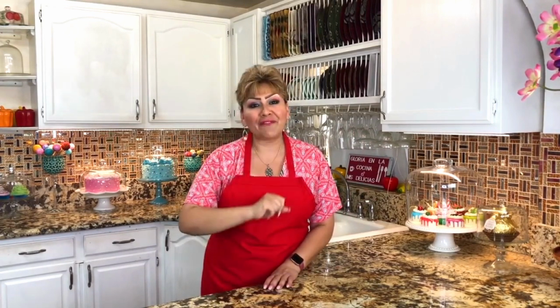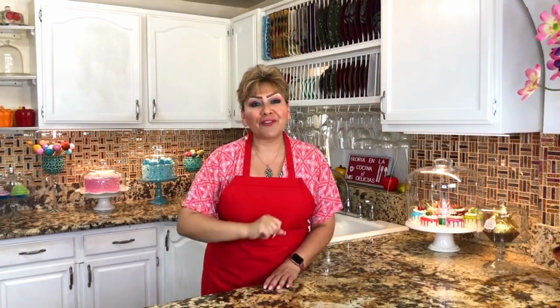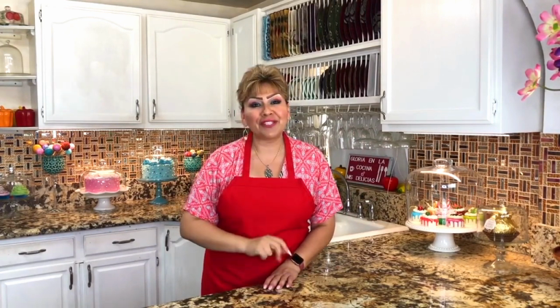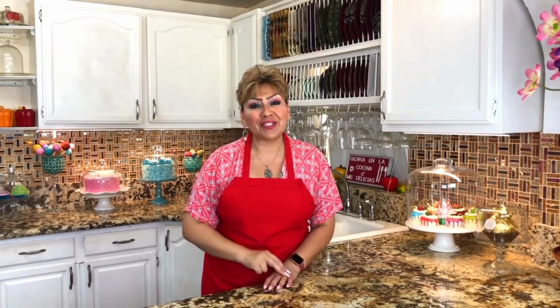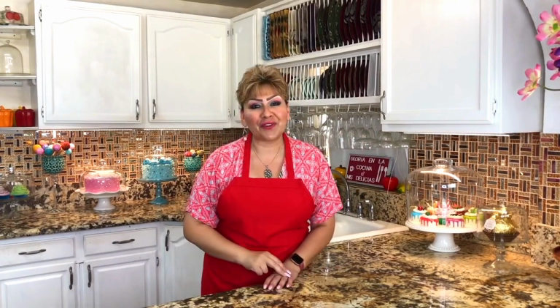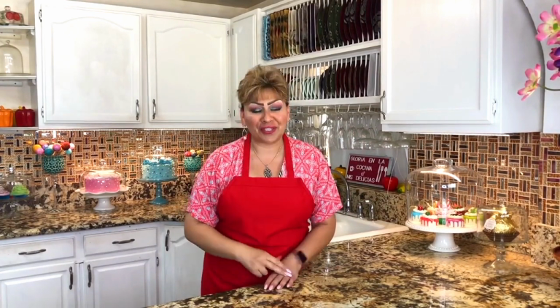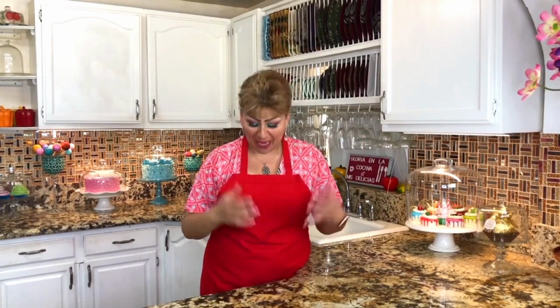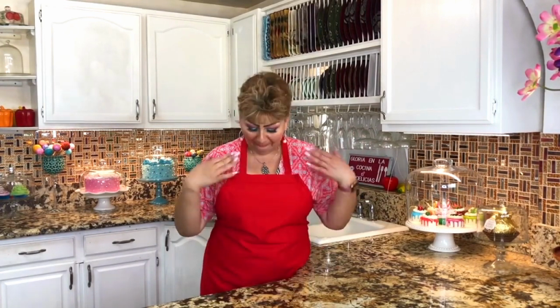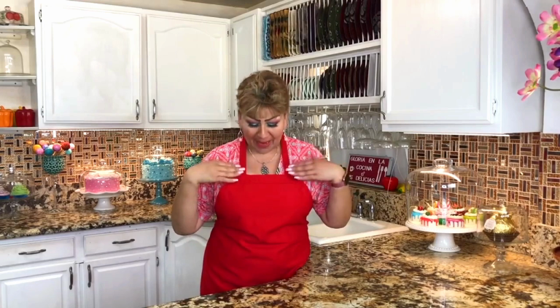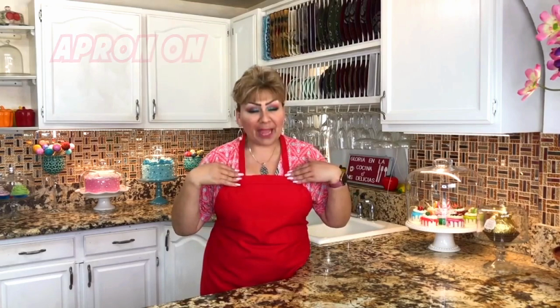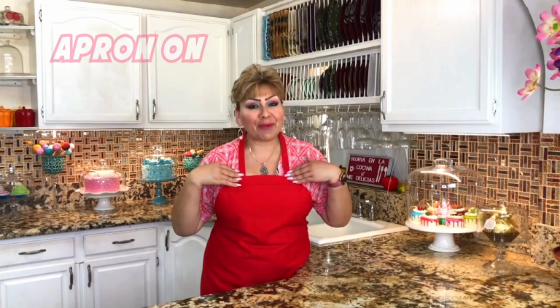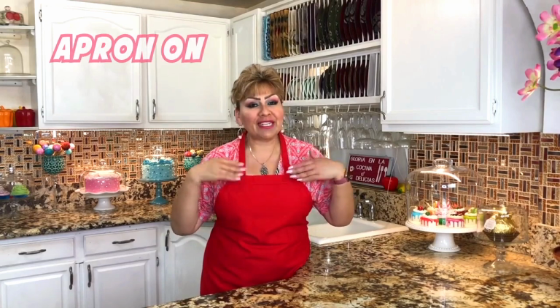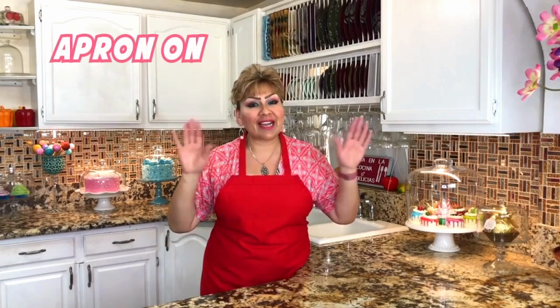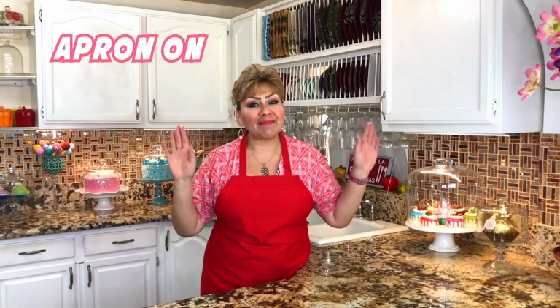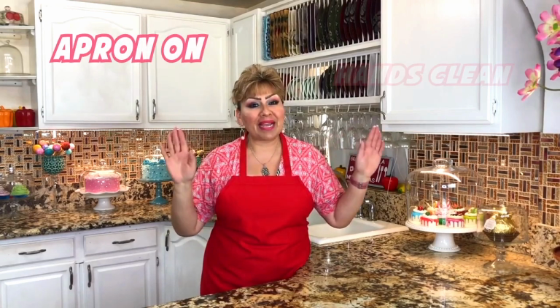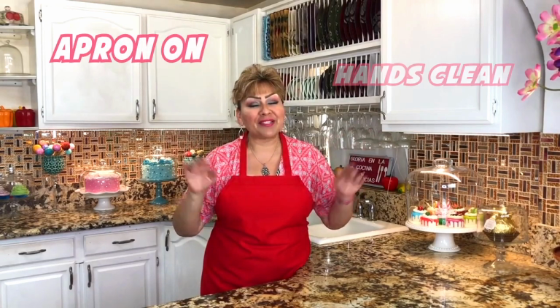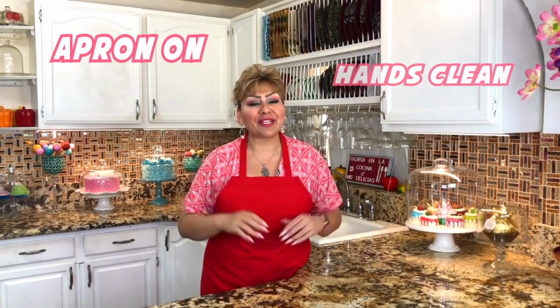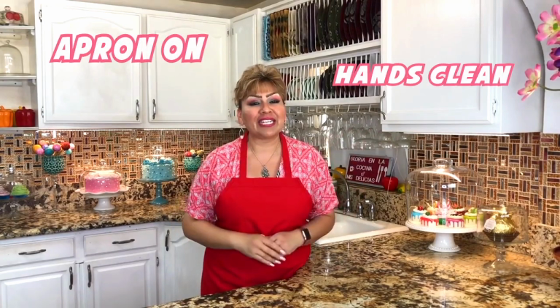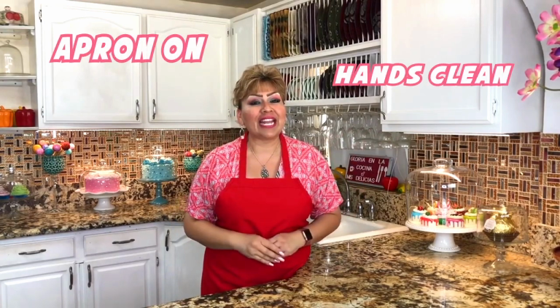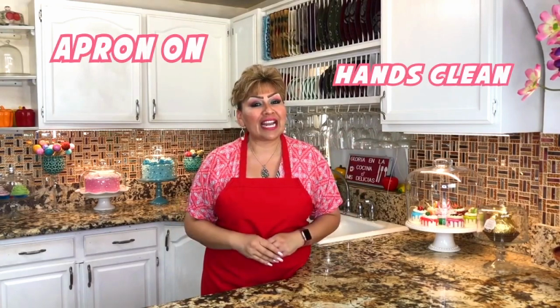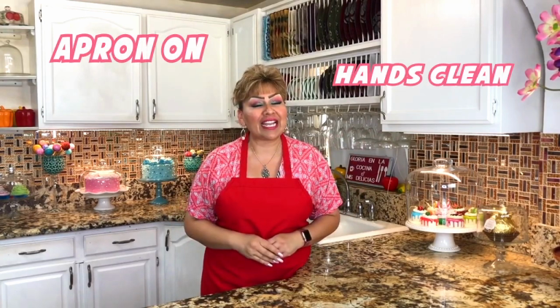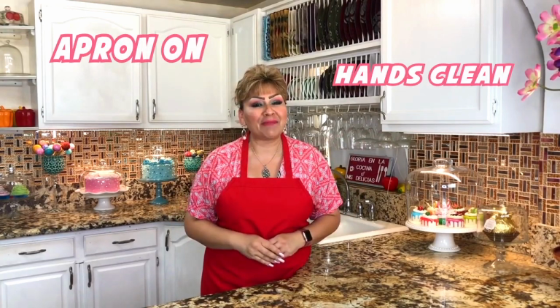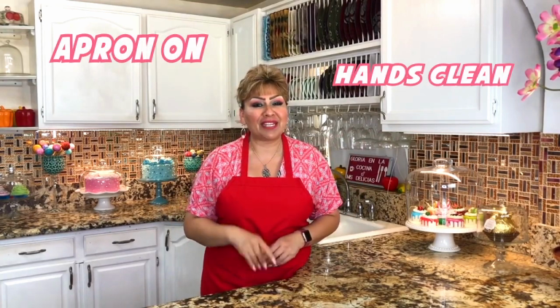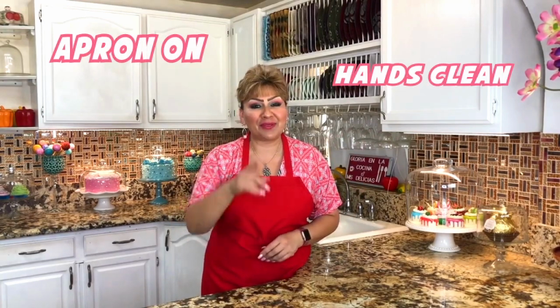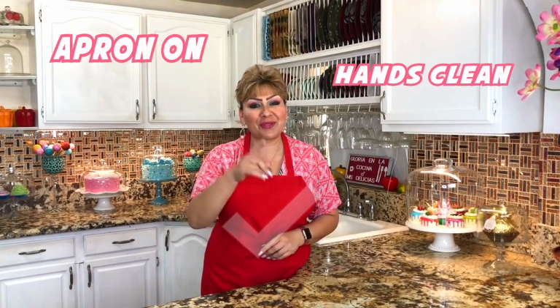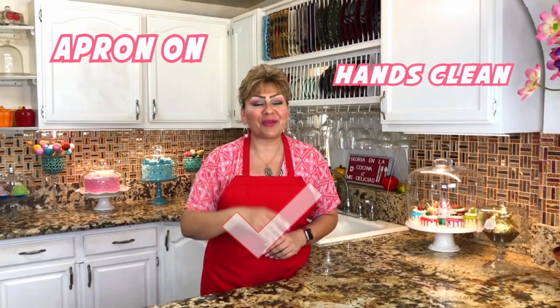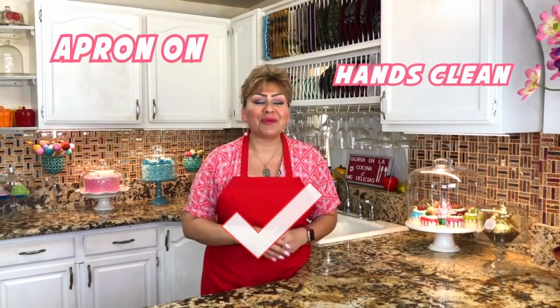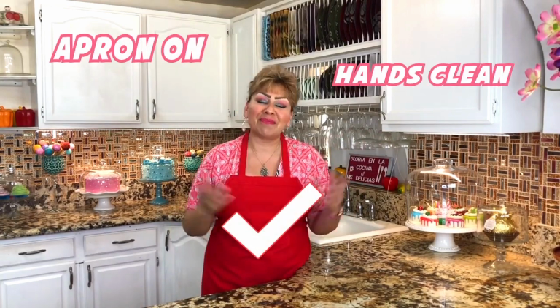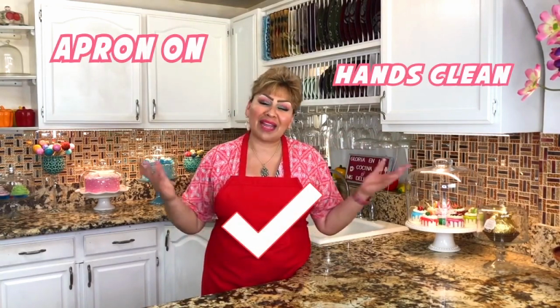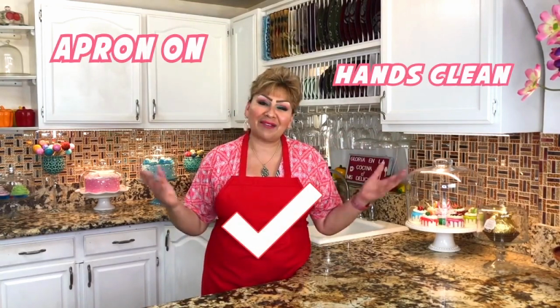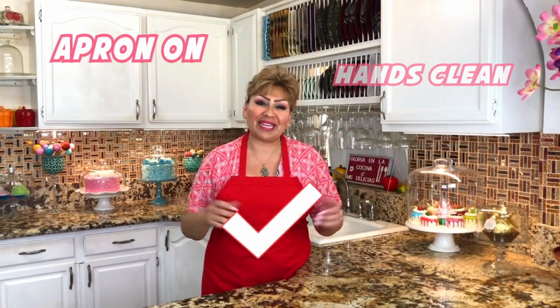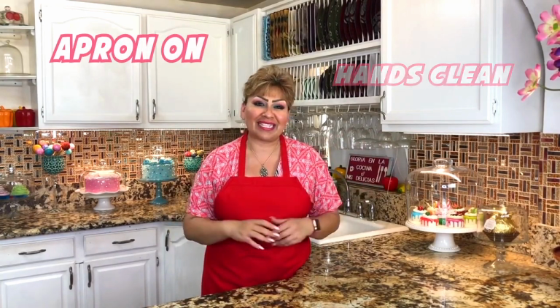But first things first — my apron is on, my hands are clean, and I am ready to show you my ingredients.